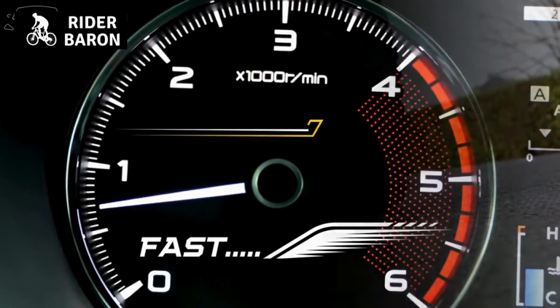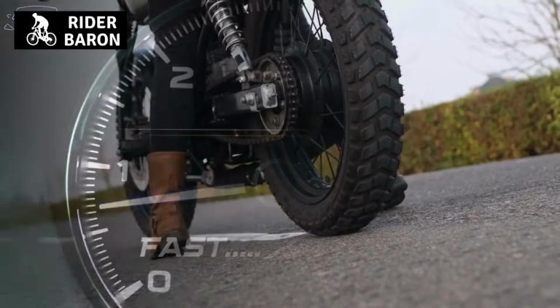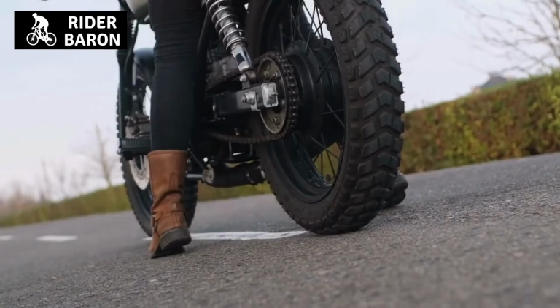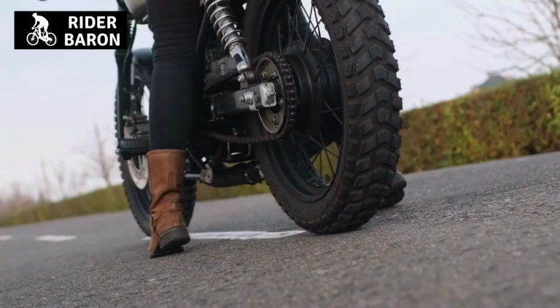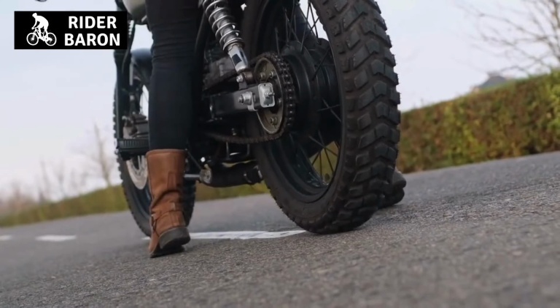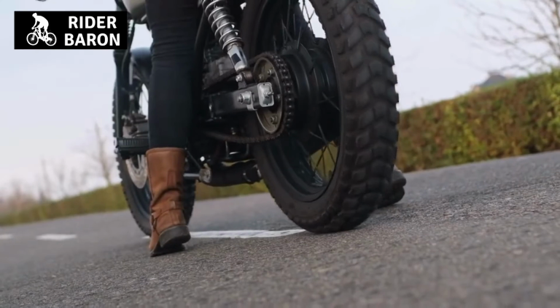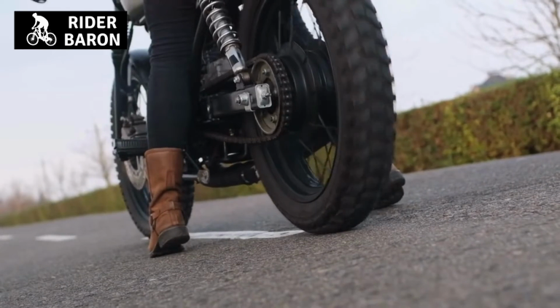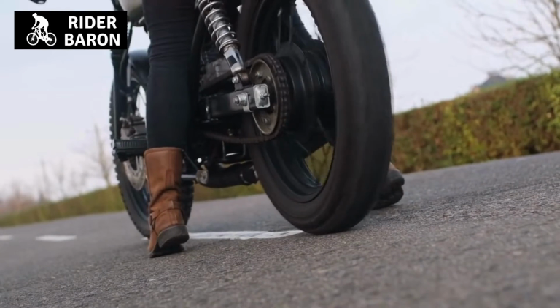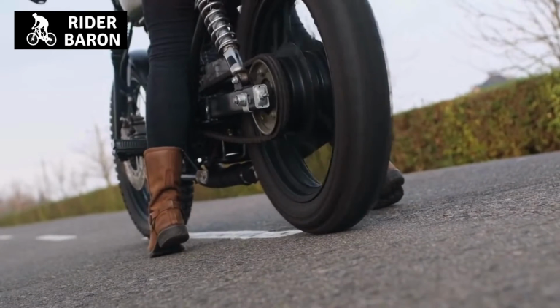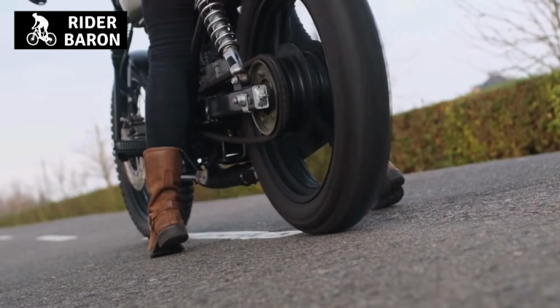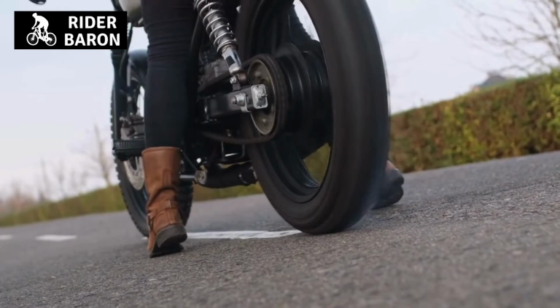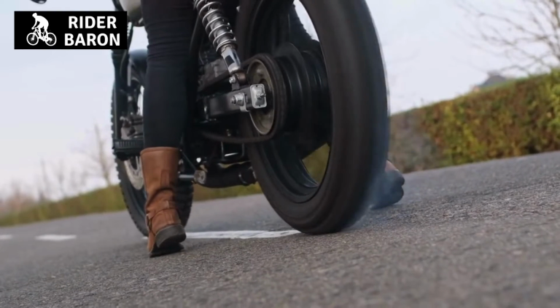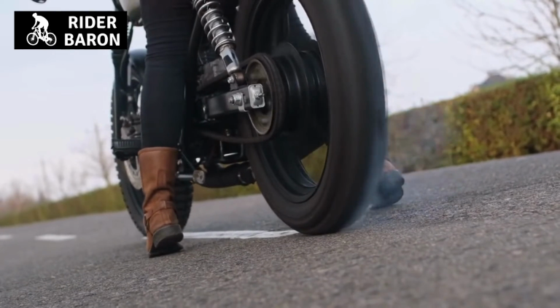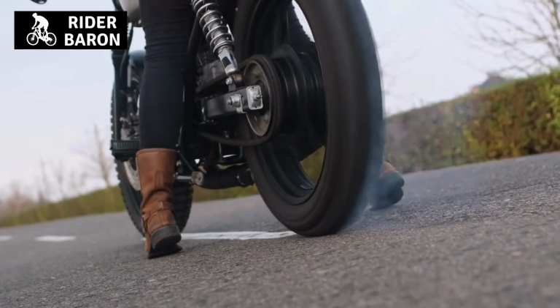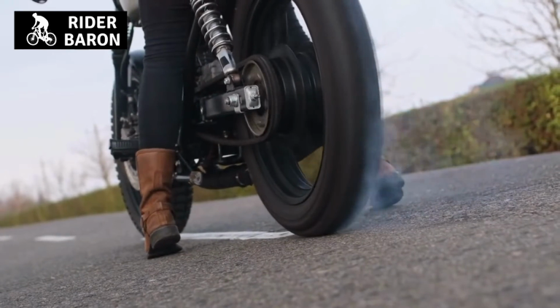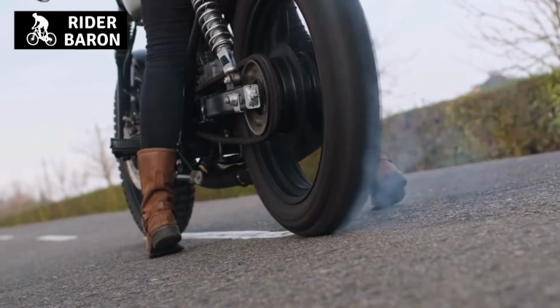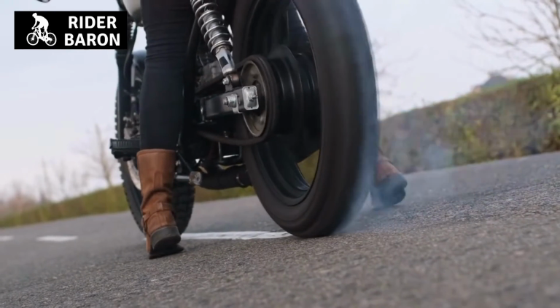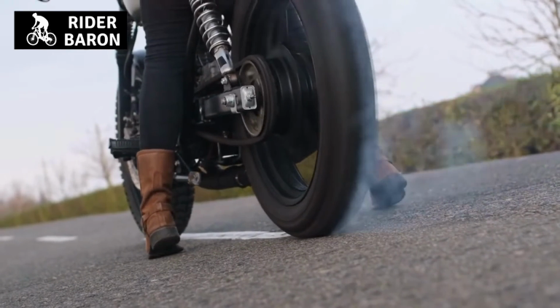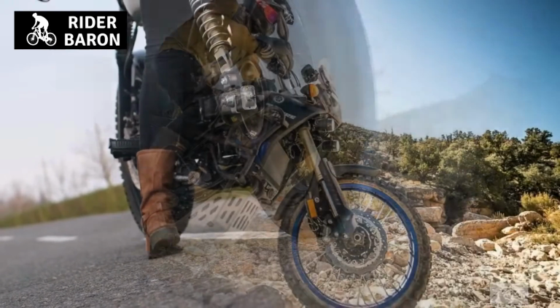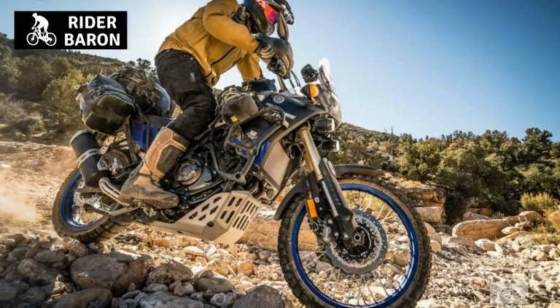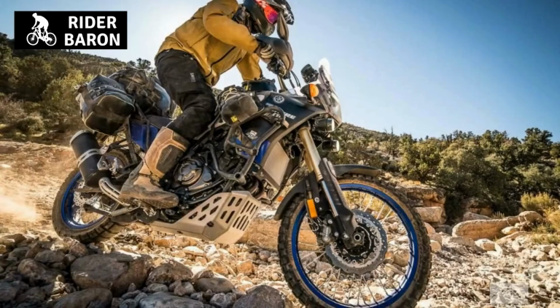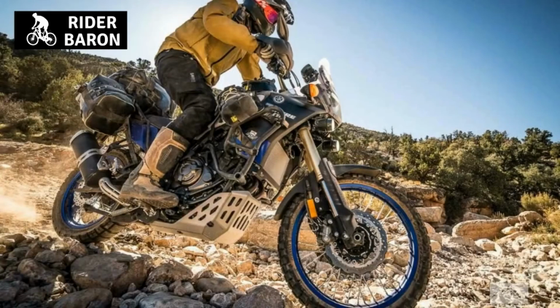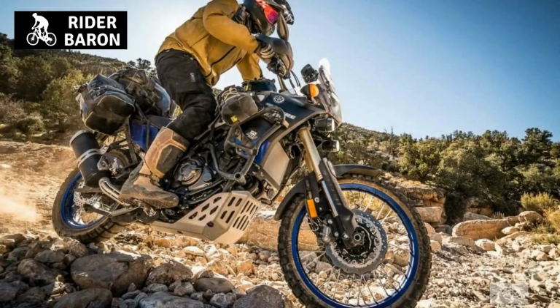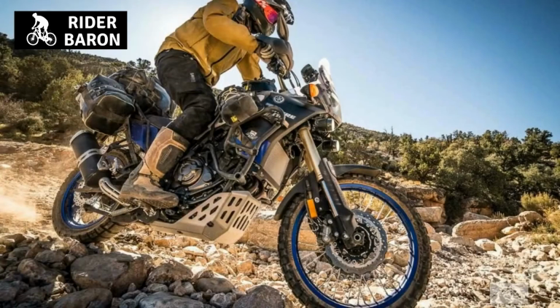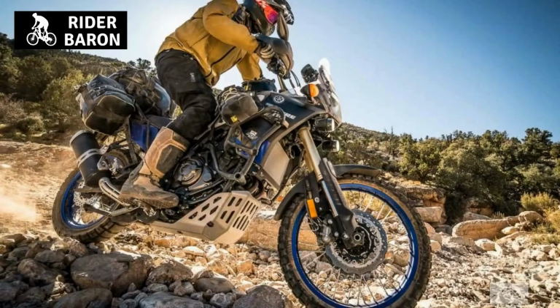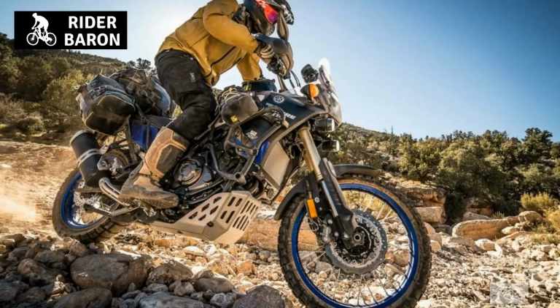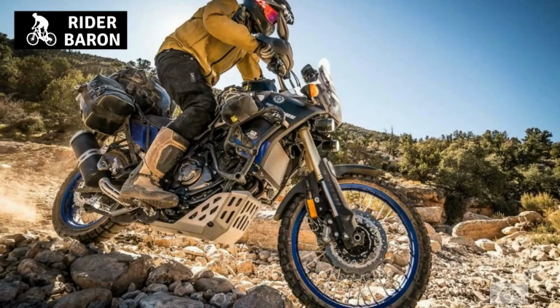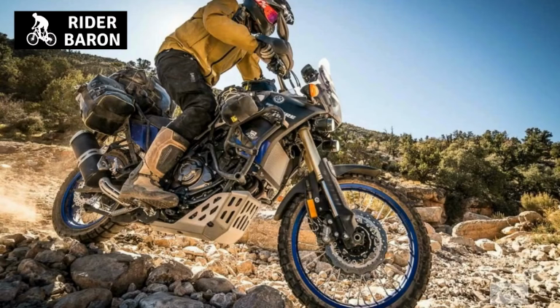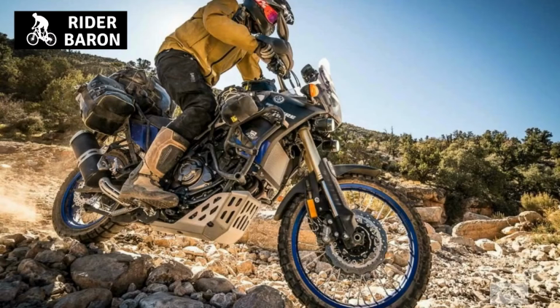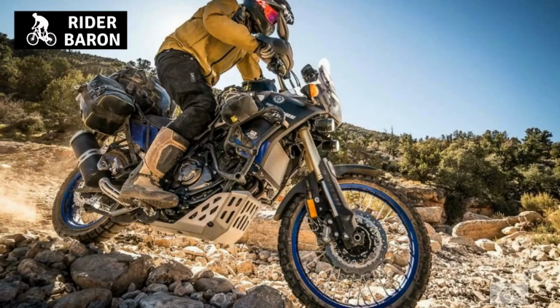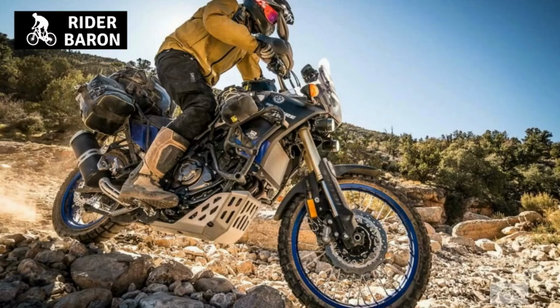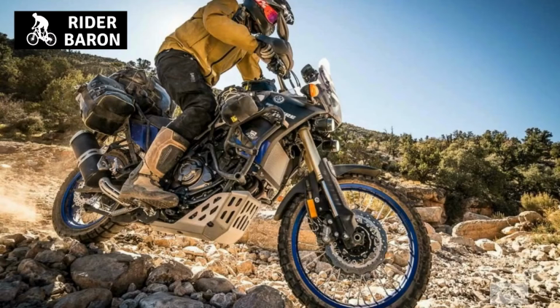The powerband is a result of how well the engine is designed and how efficiently it can convert fuel into power.